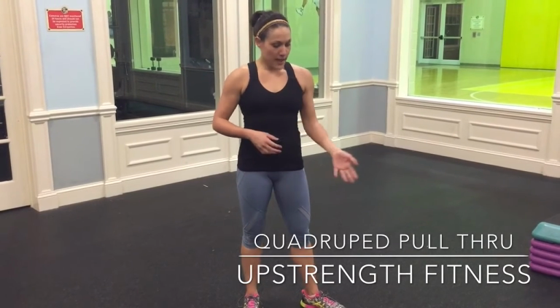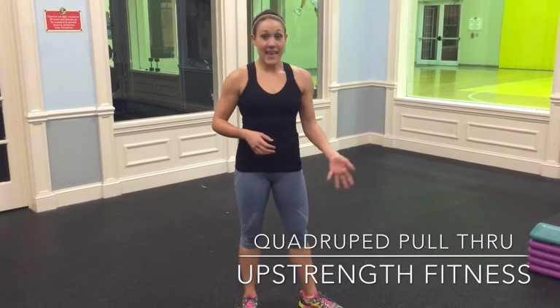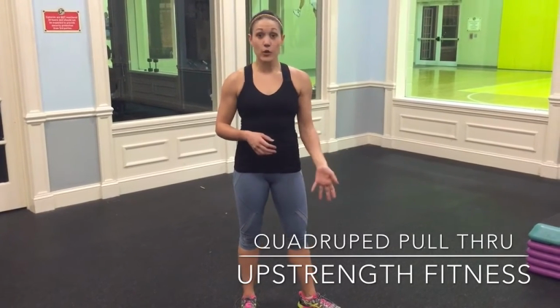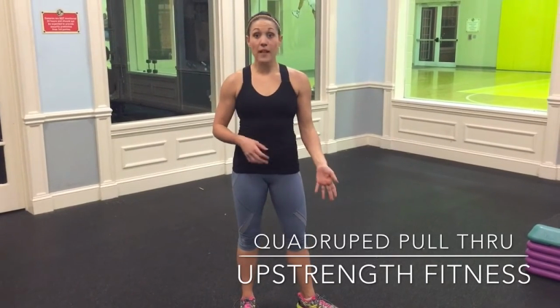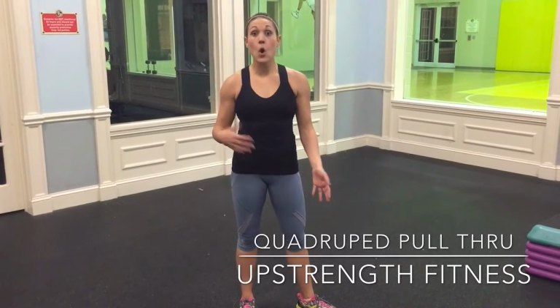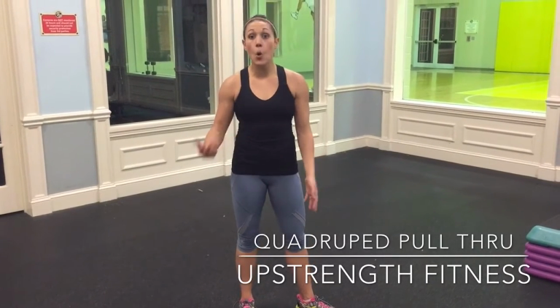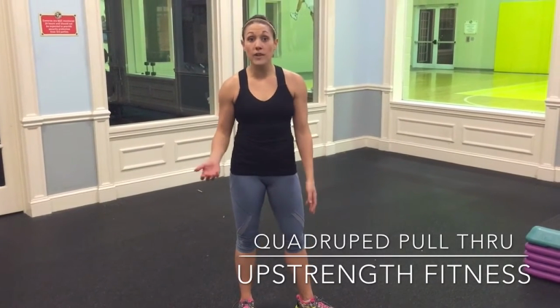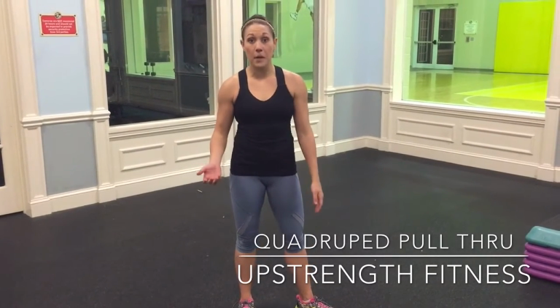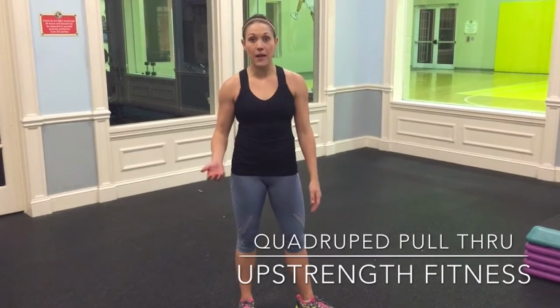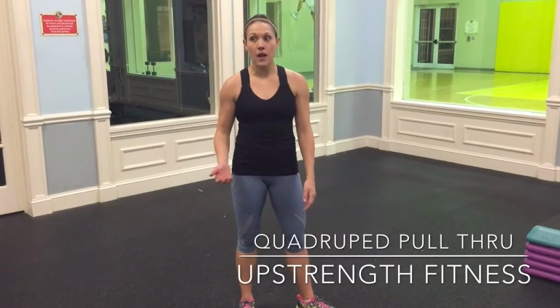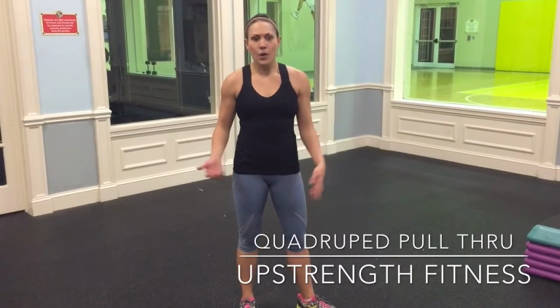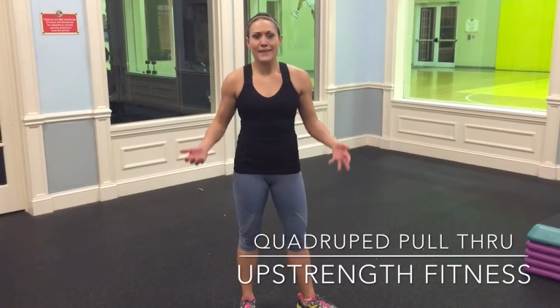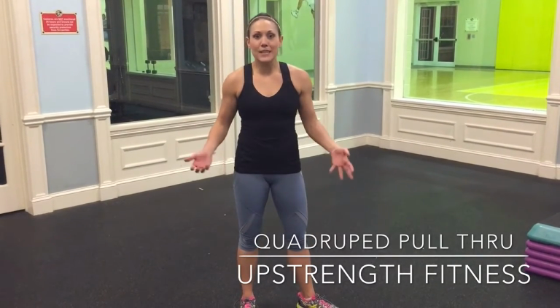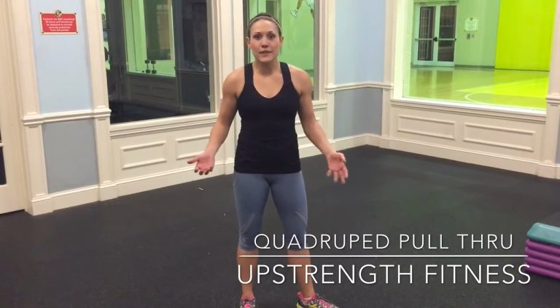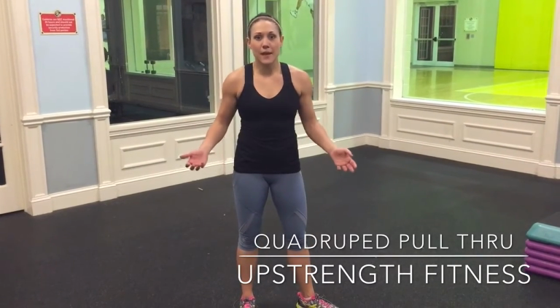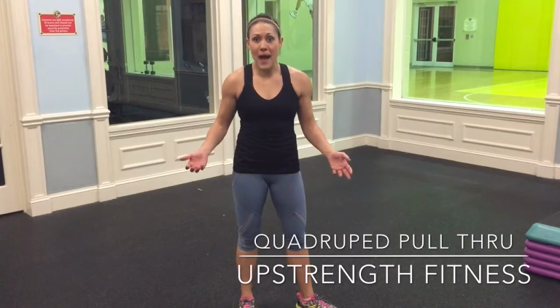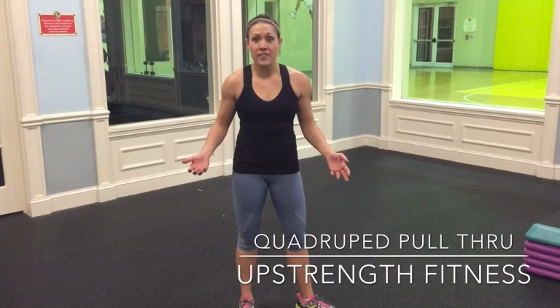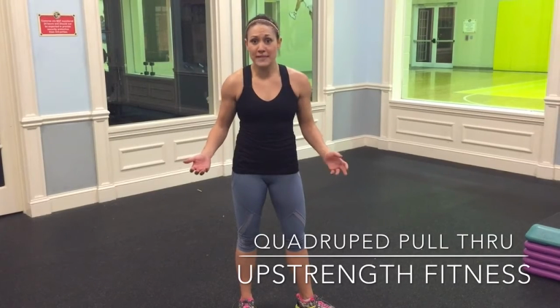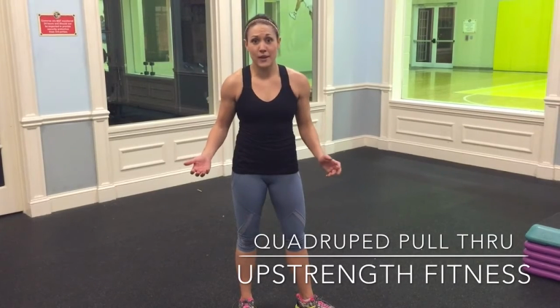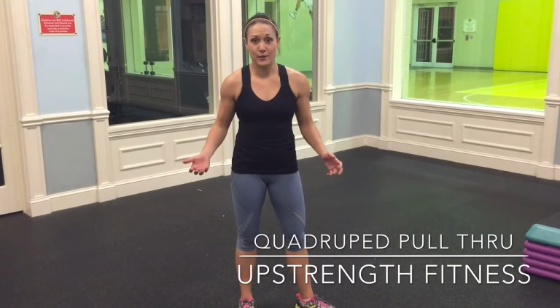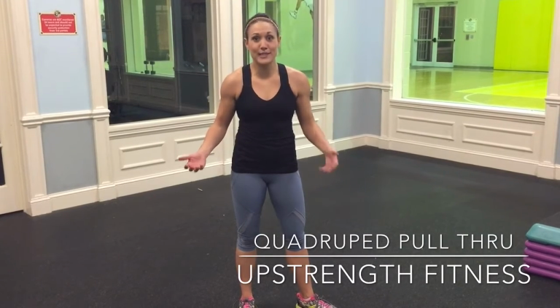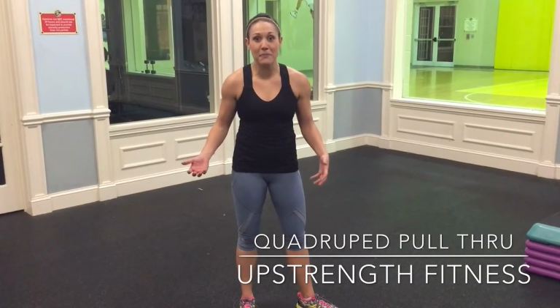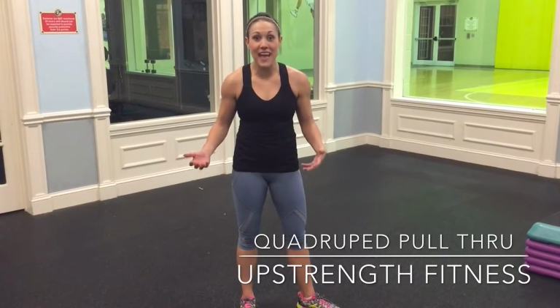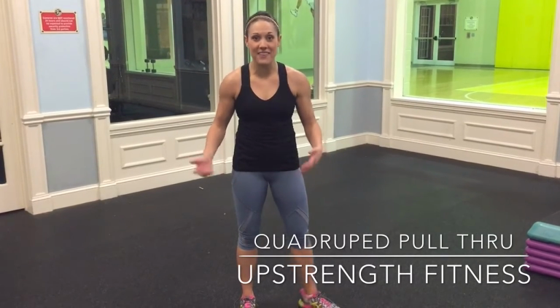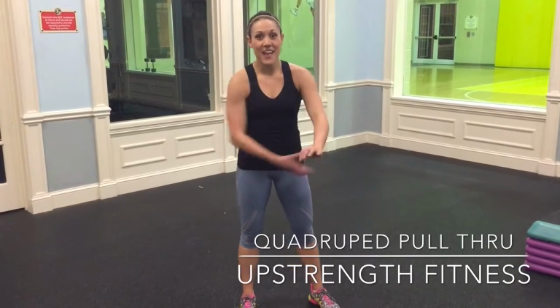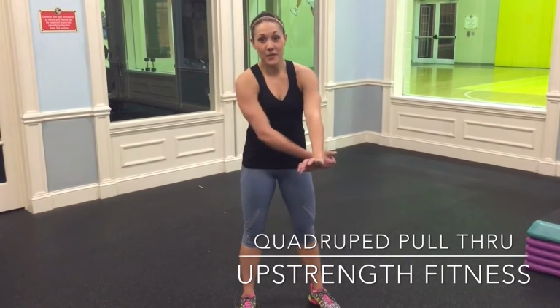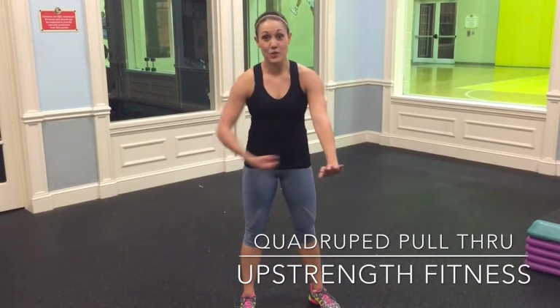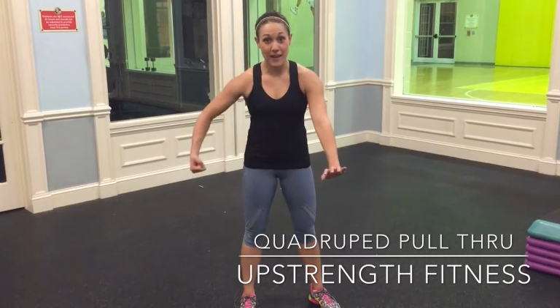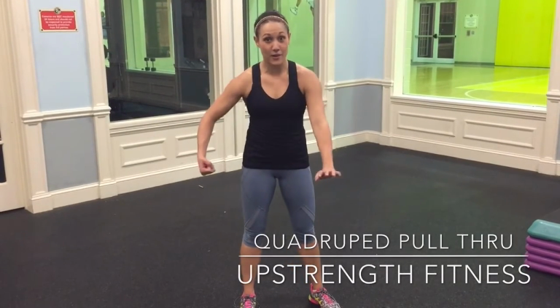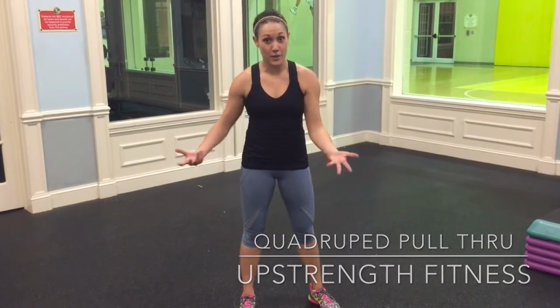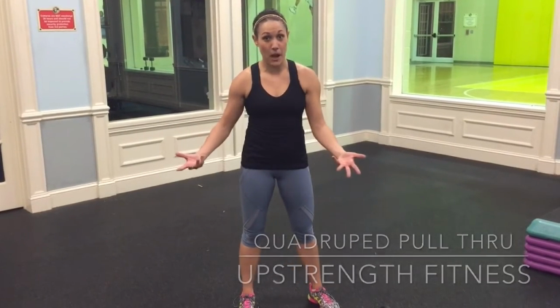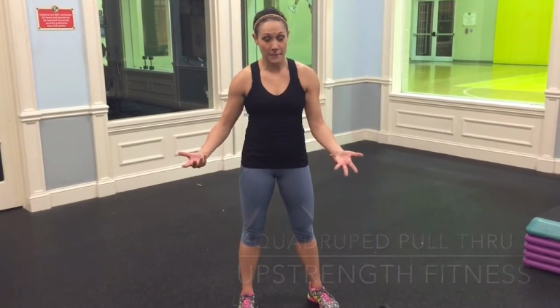You need a kettlebell or a dumbbell, or literally like a bag of potatoes or something heavy that you can drag underneath your body.